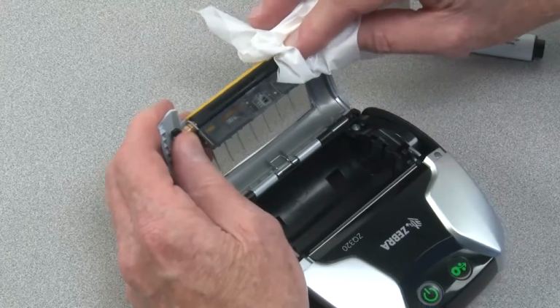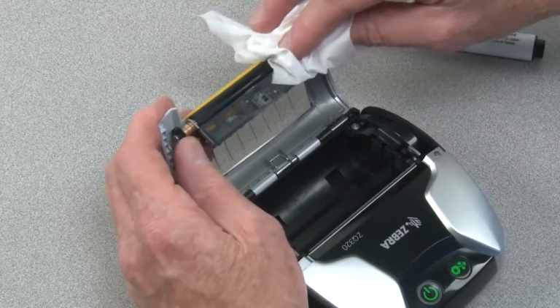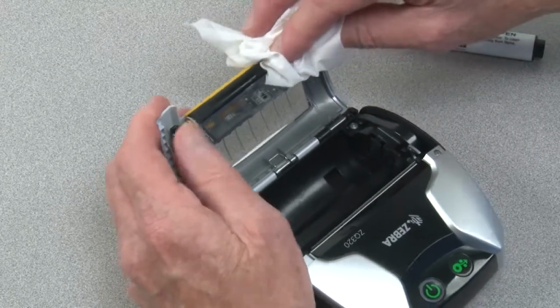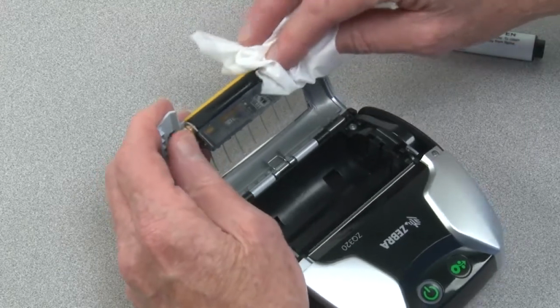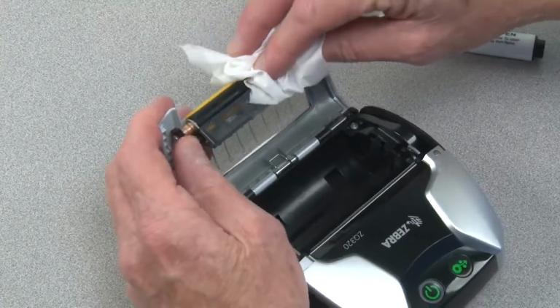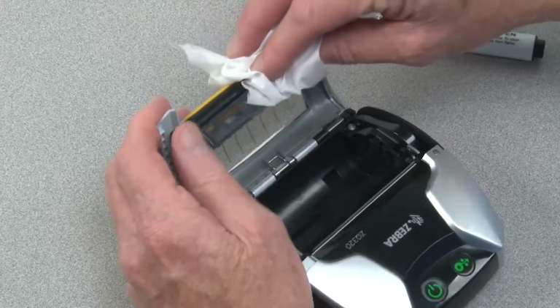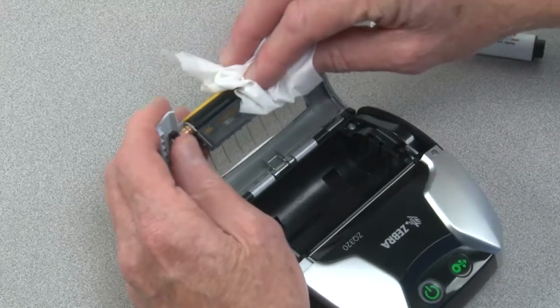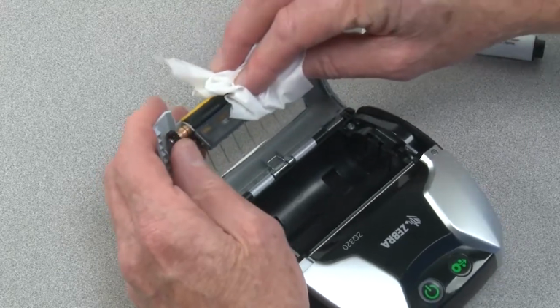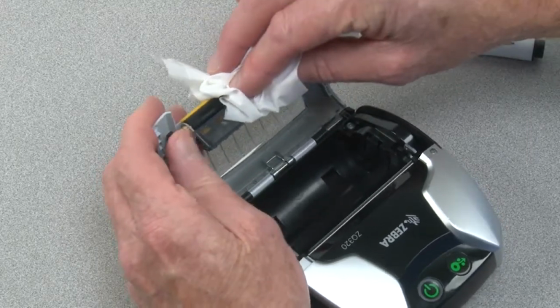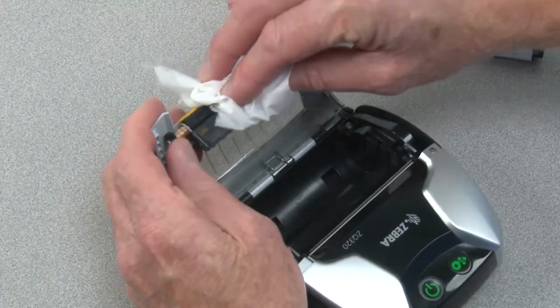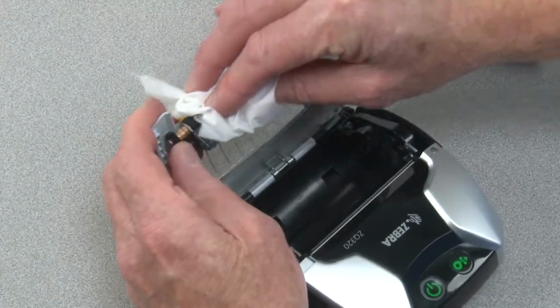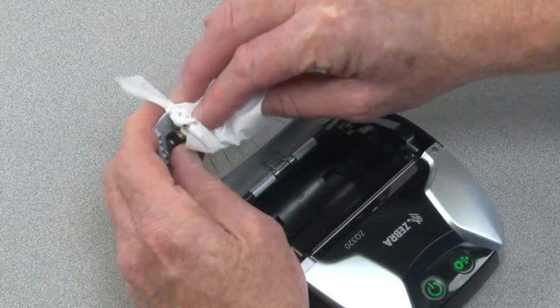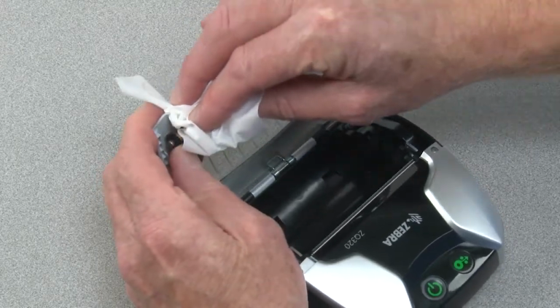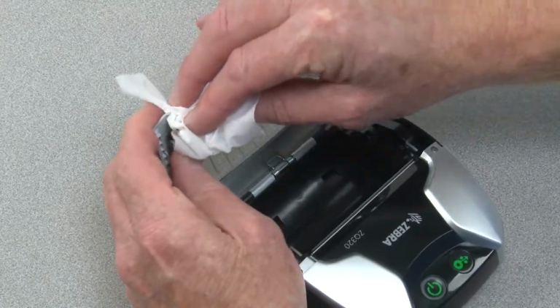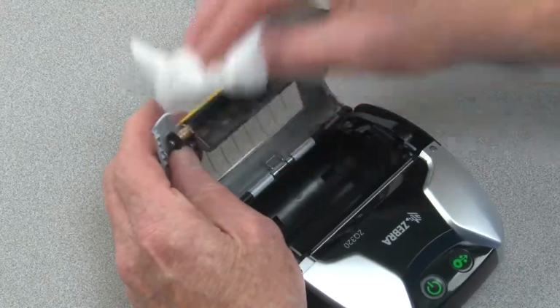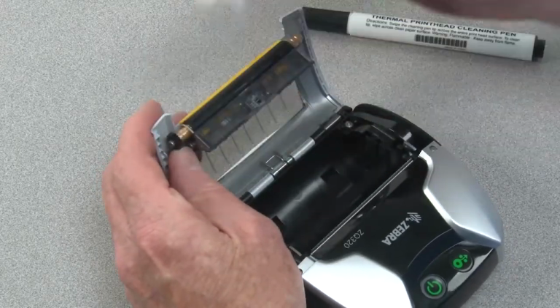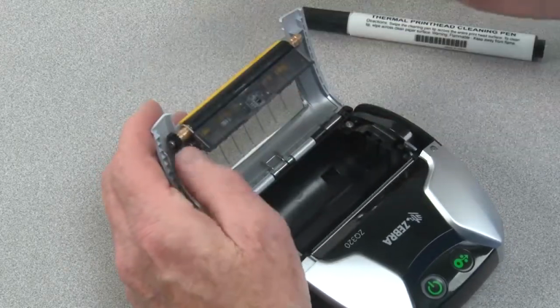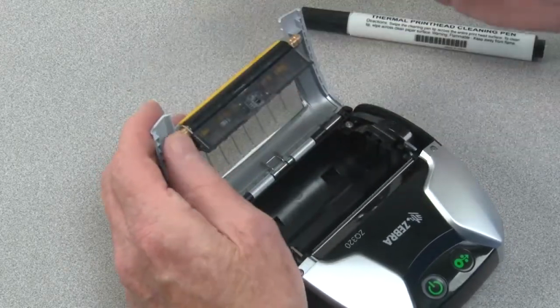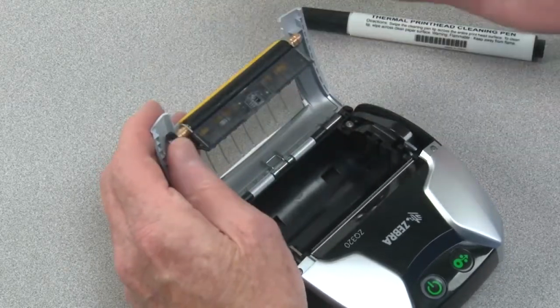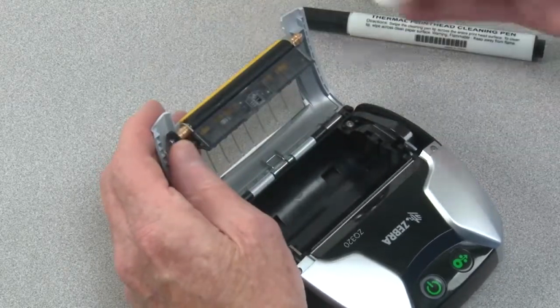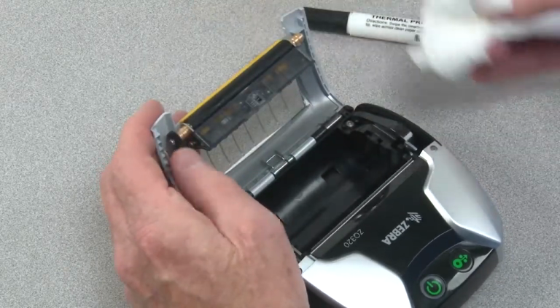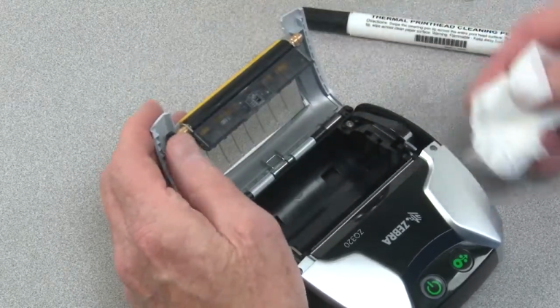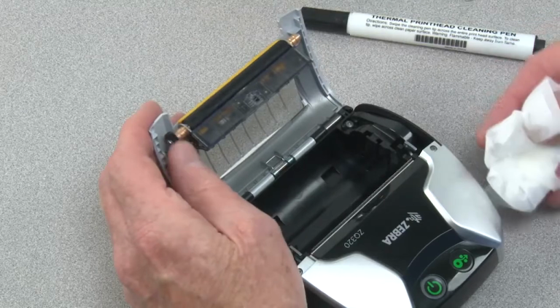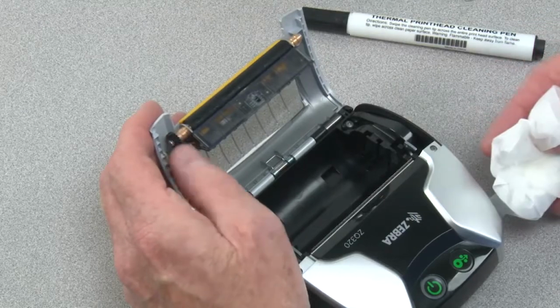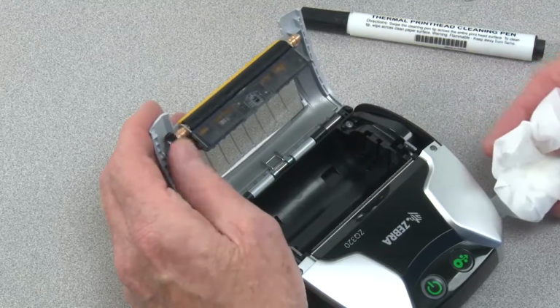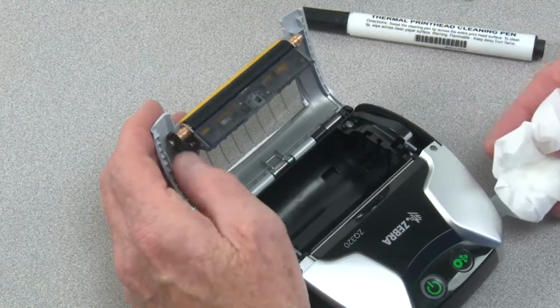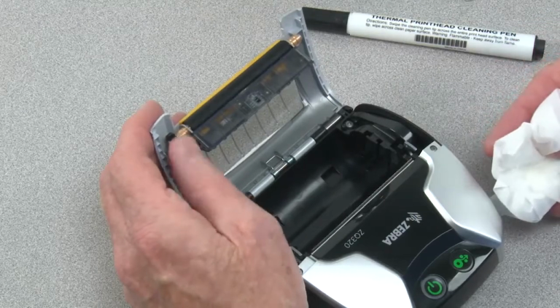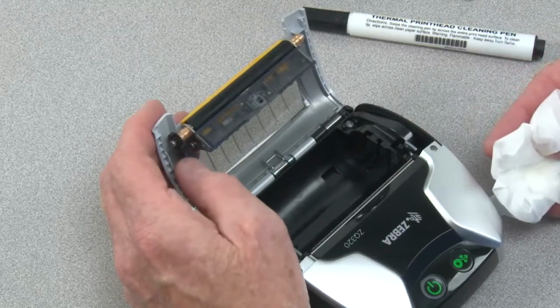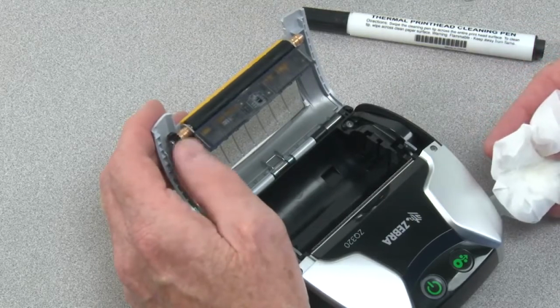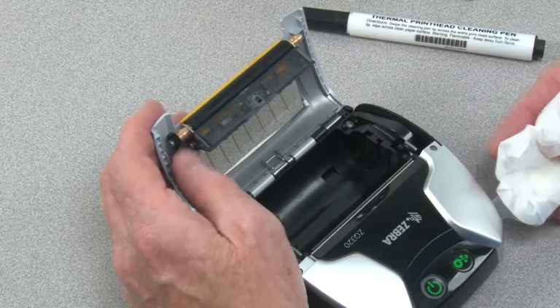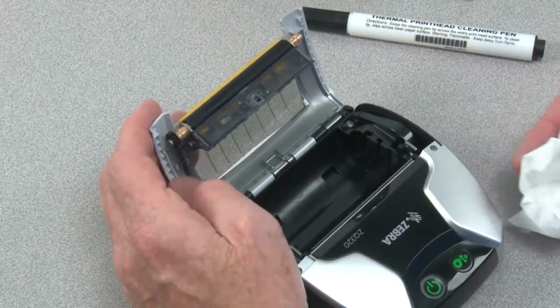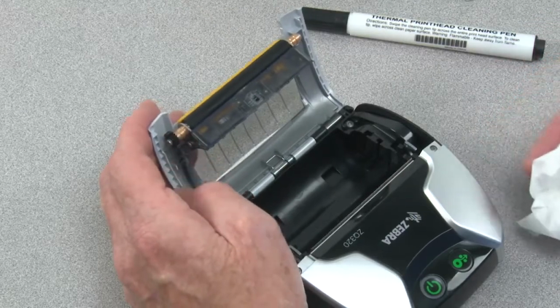Allow the platen to completely dry before loading media and closing the media door.